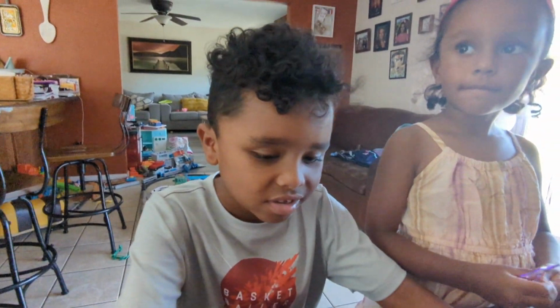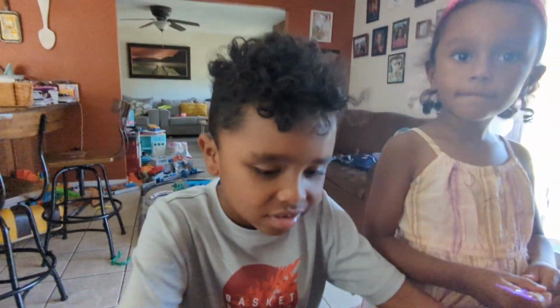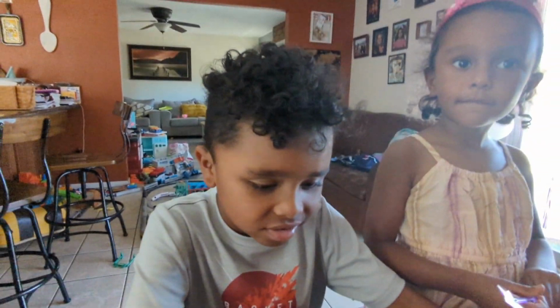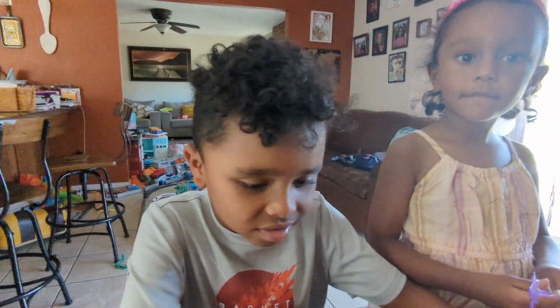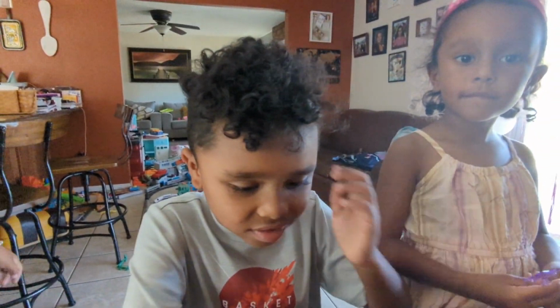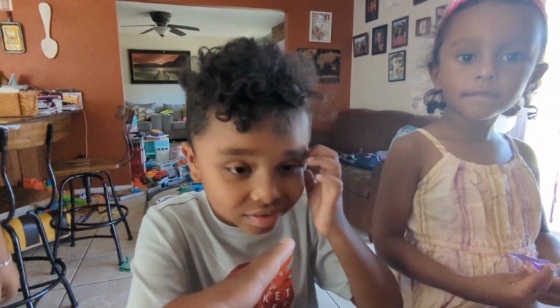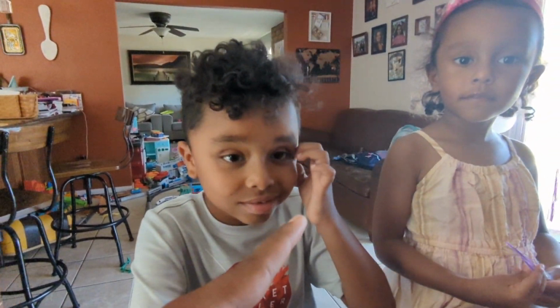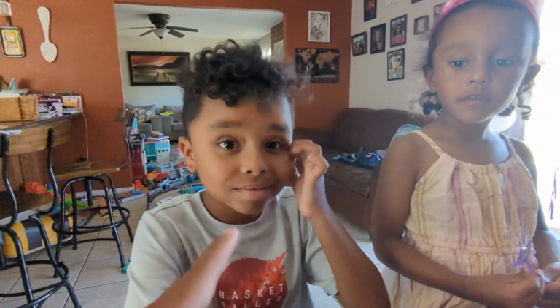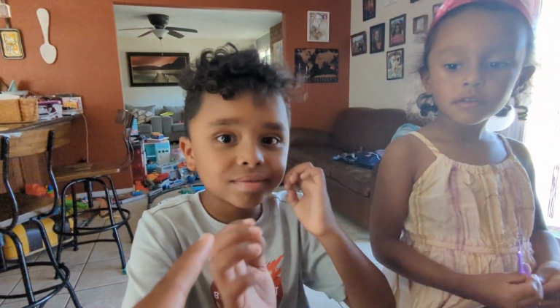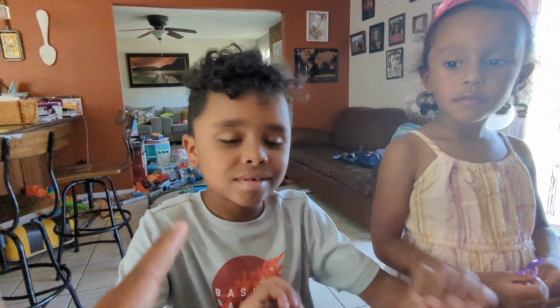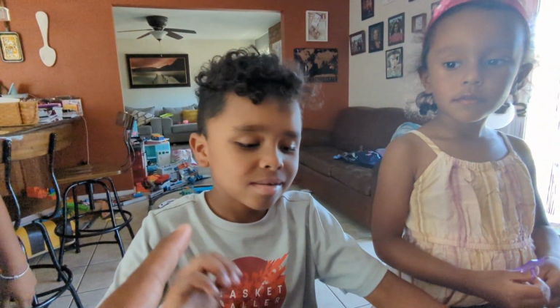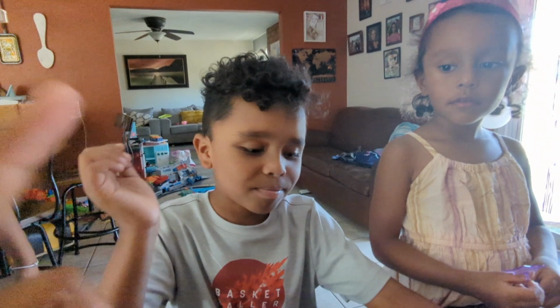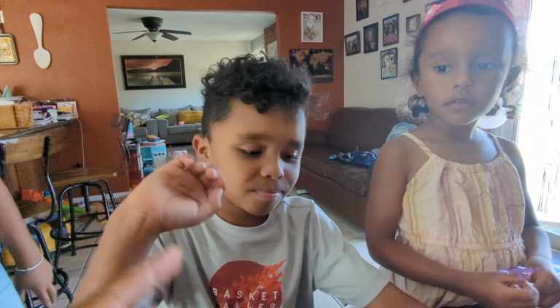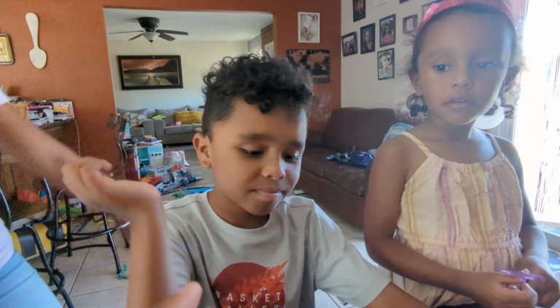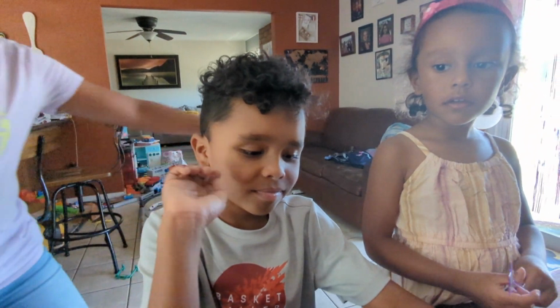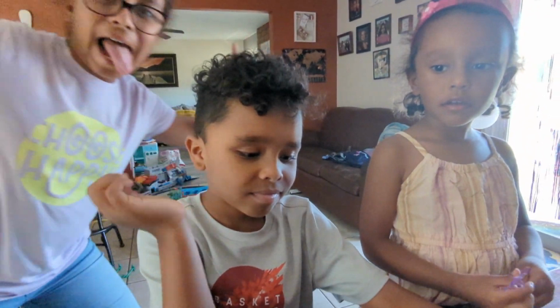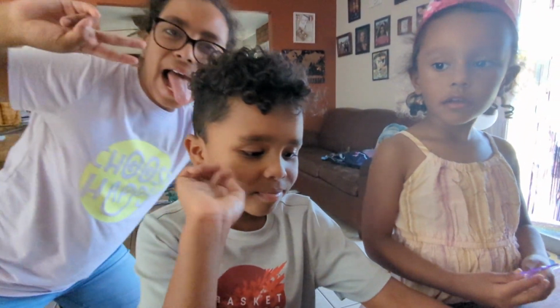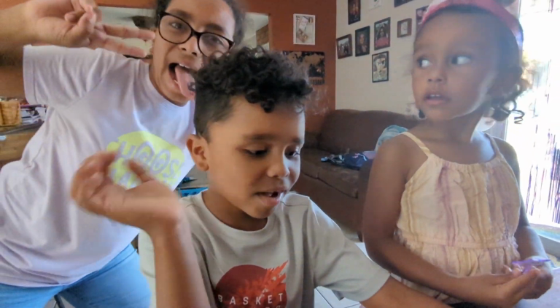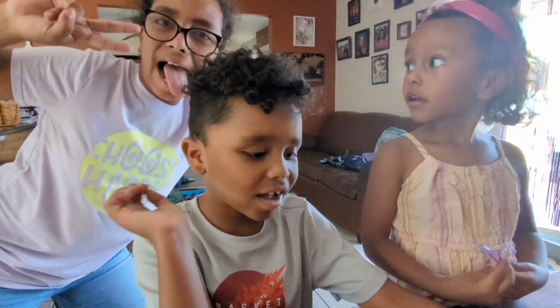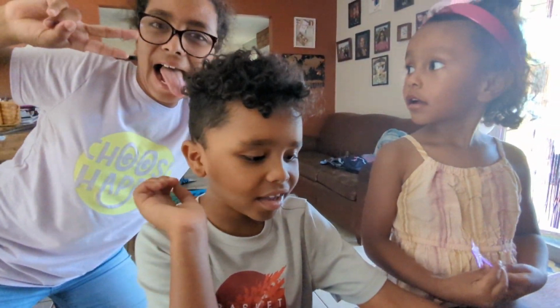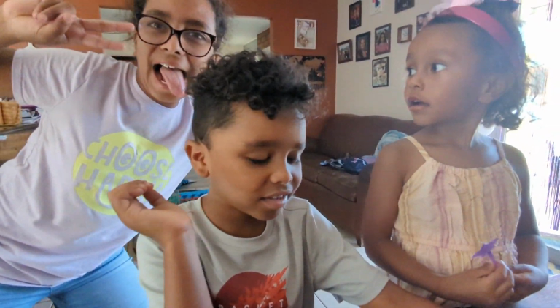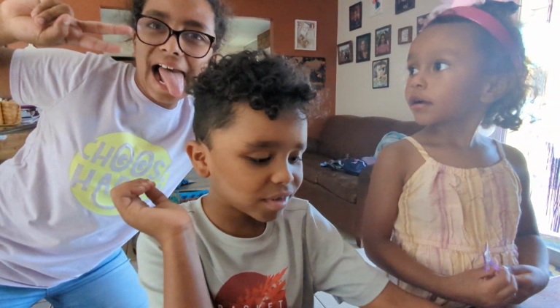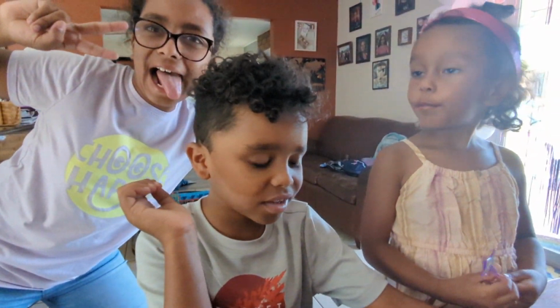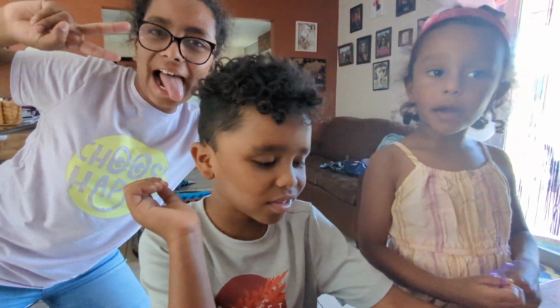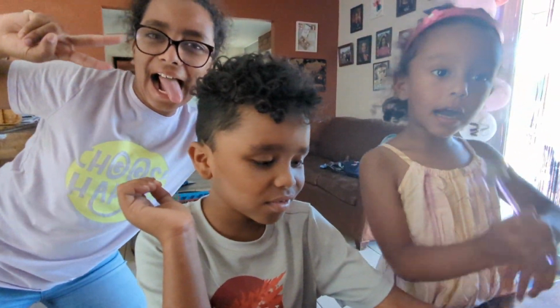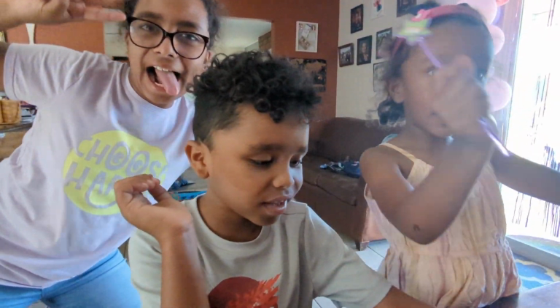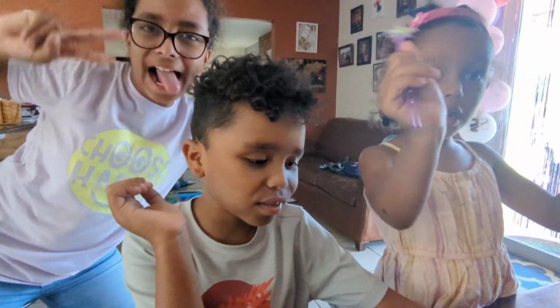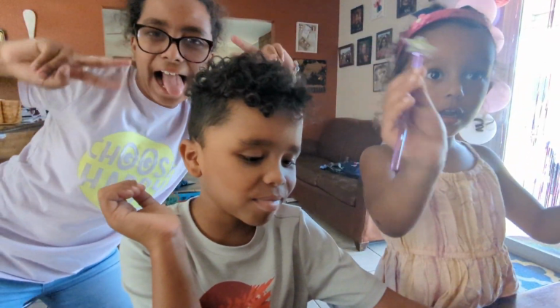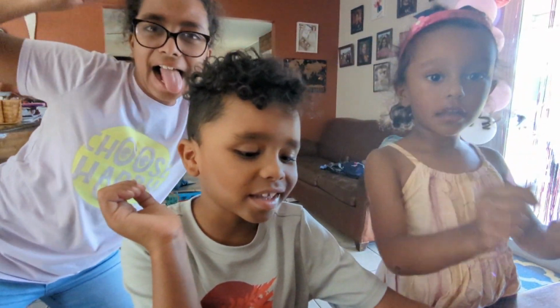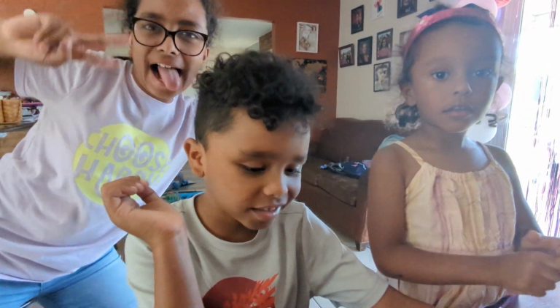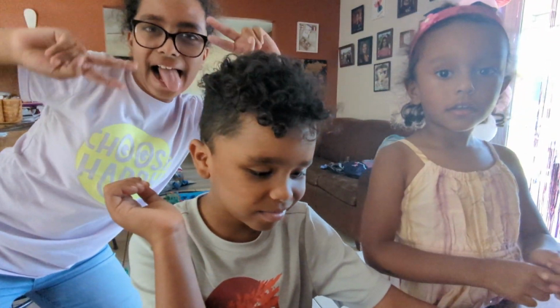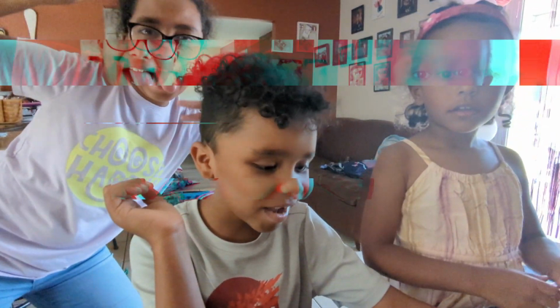Say hi! Say bye and tell them to wait for the next package. Bye! Wait until the next package — bye!